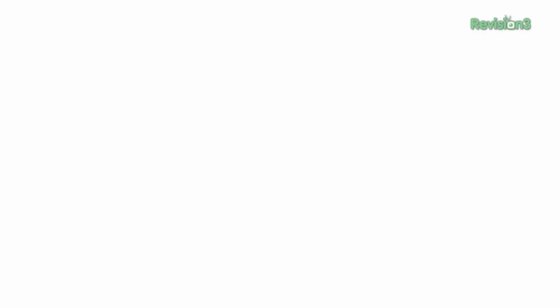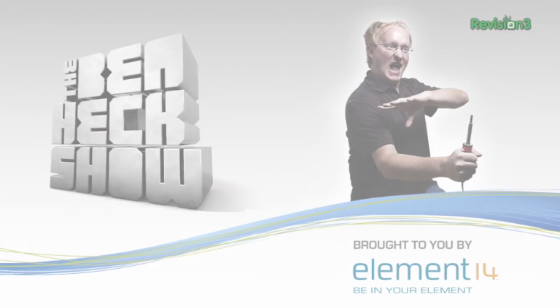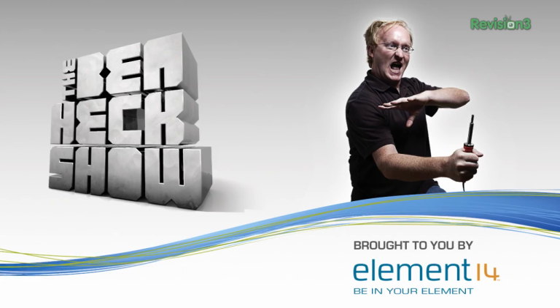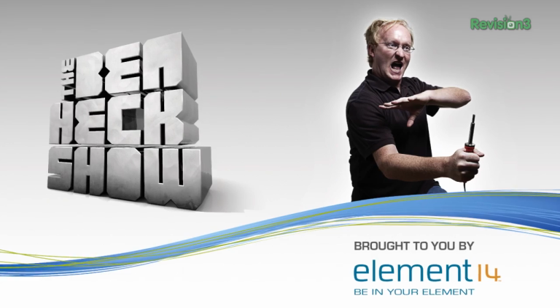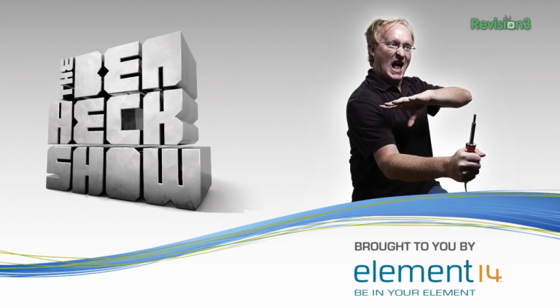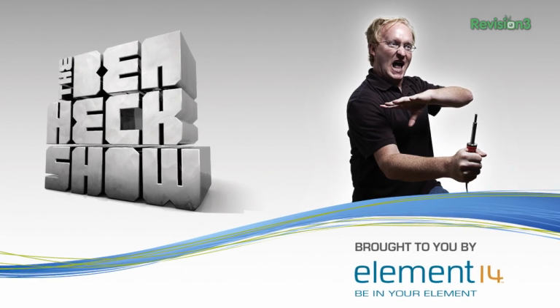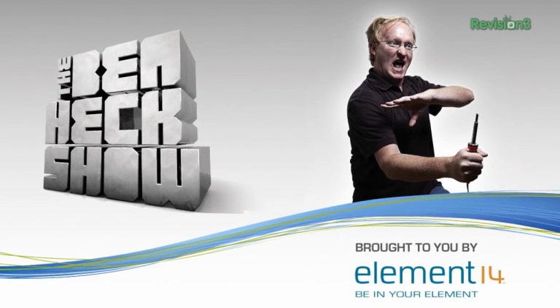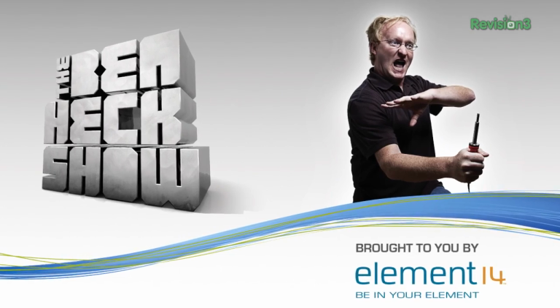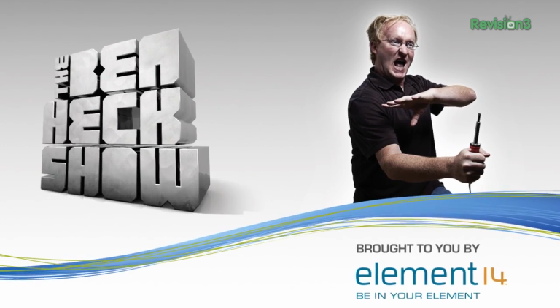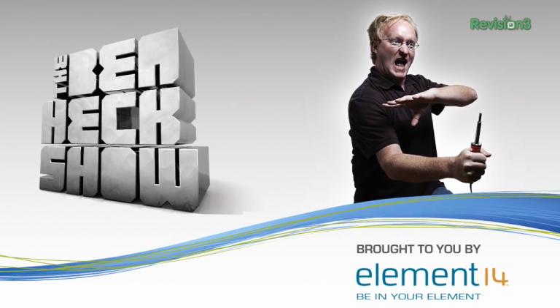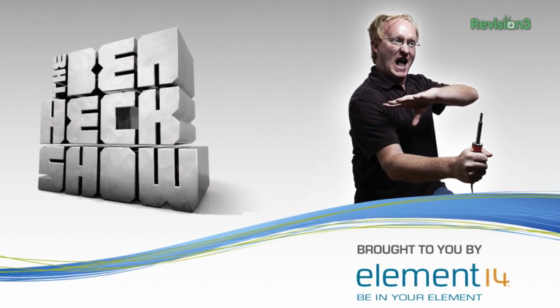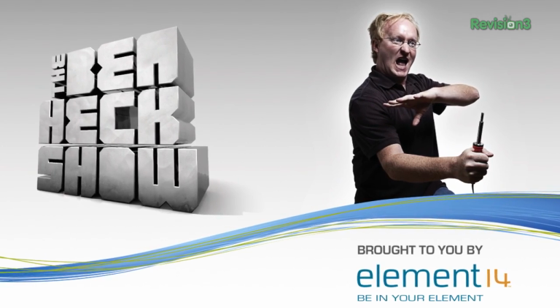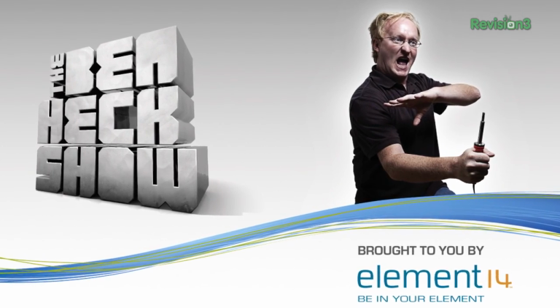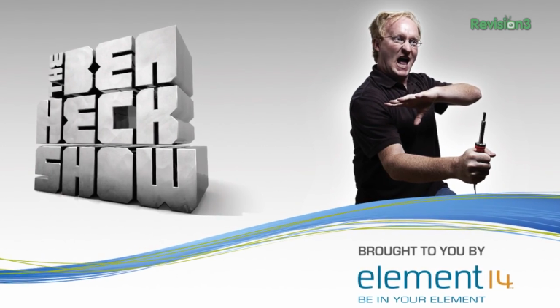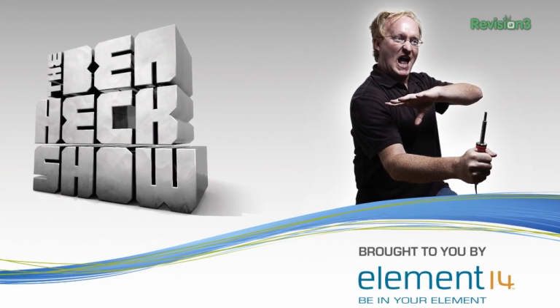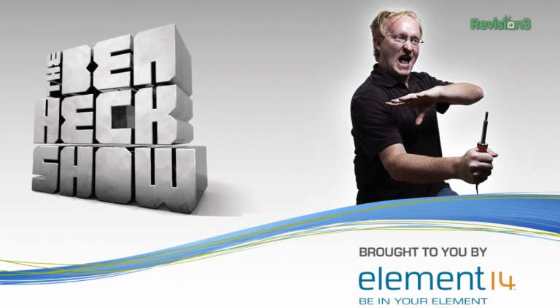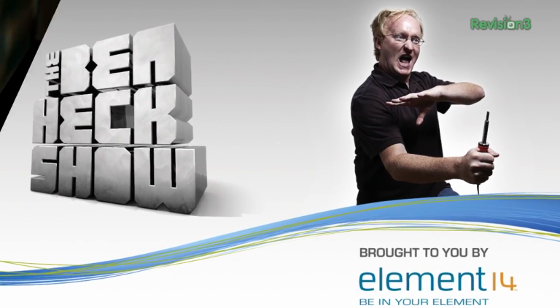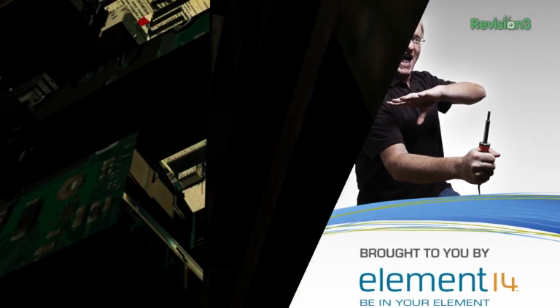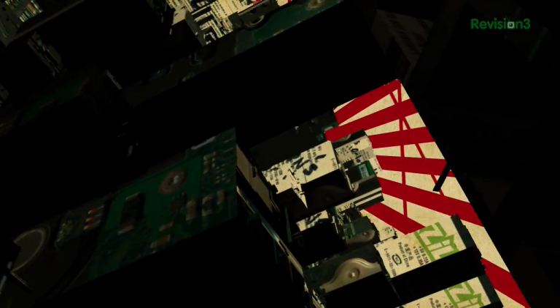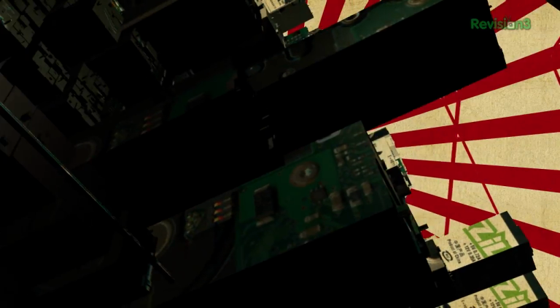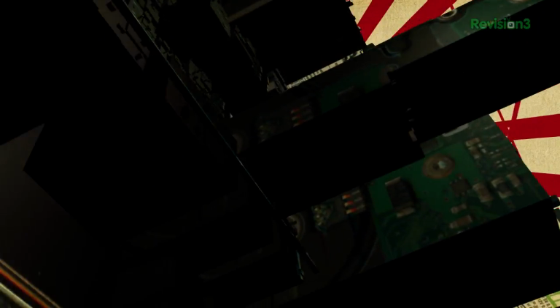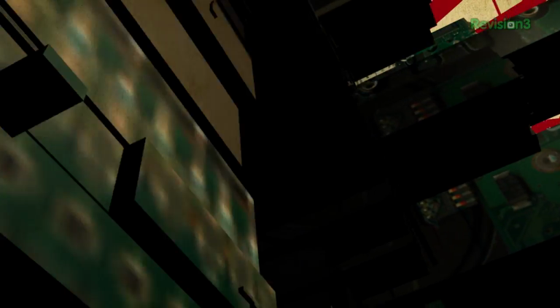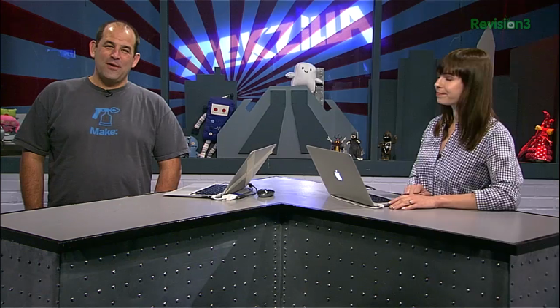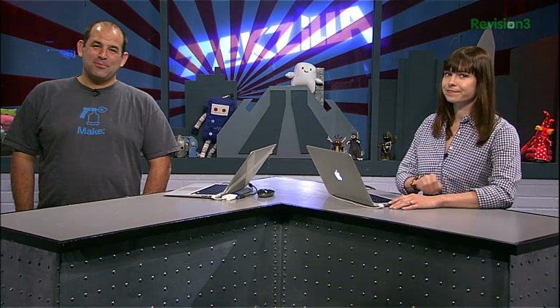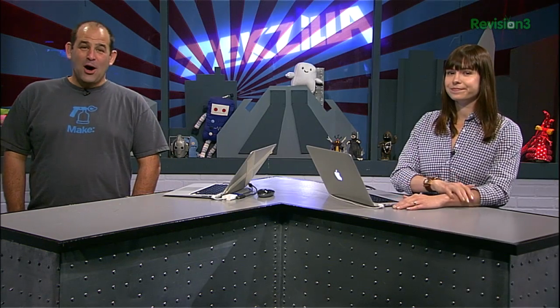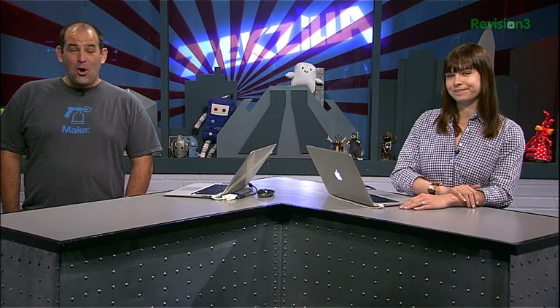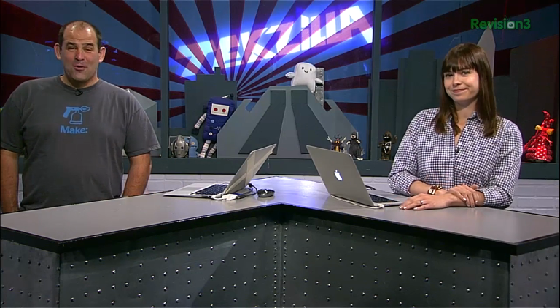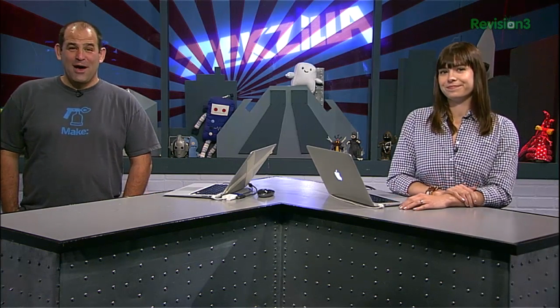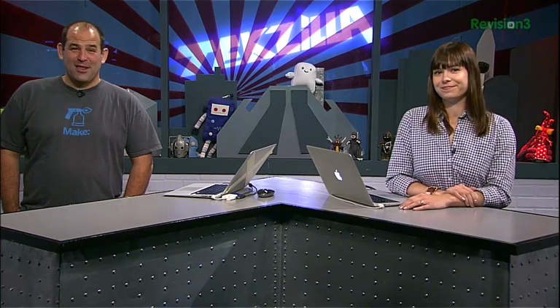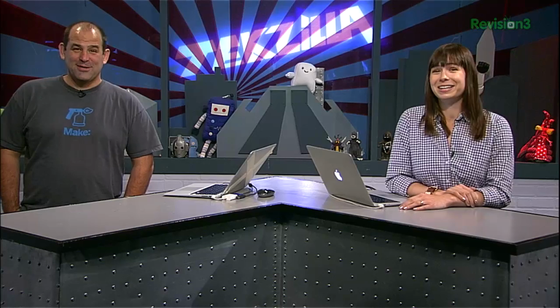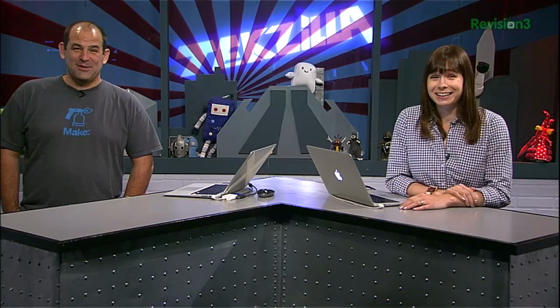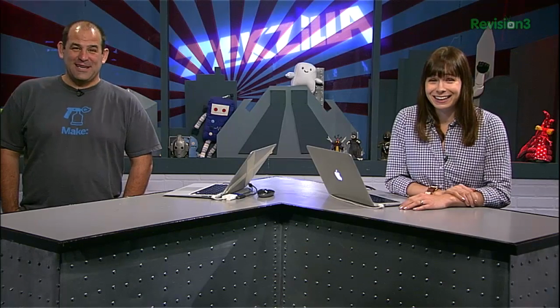This episode of TechZilla is sponsored by The Ben Heck Show. Facebook Home arrived last week.